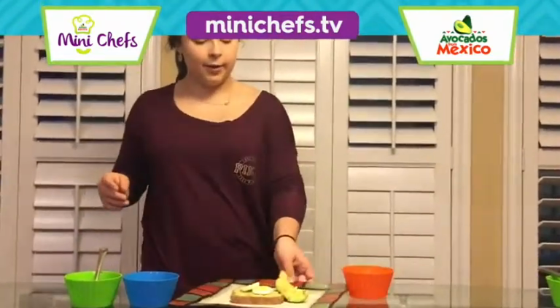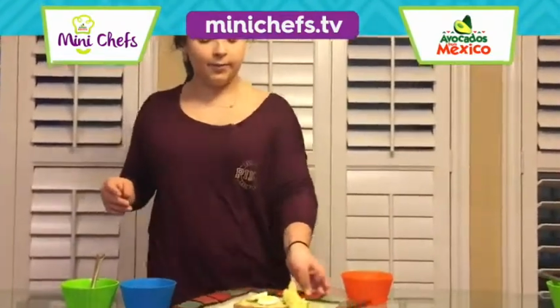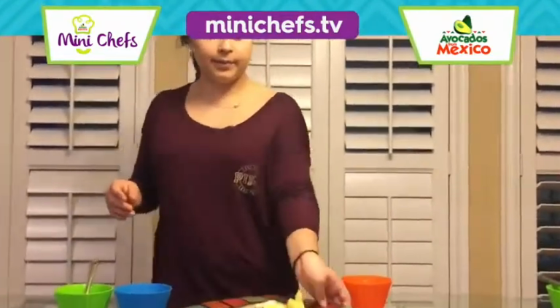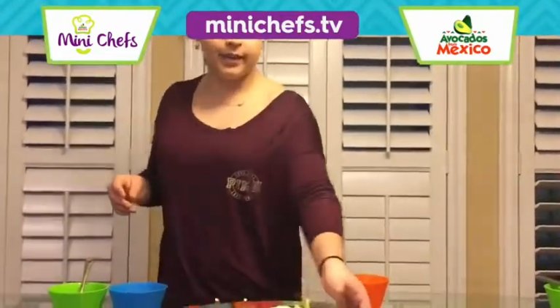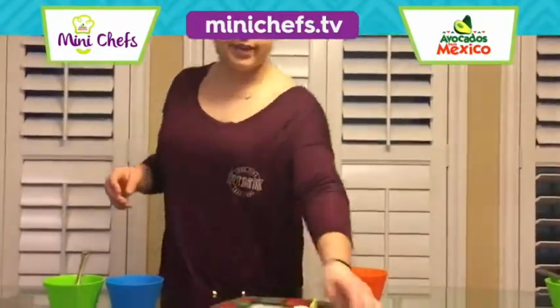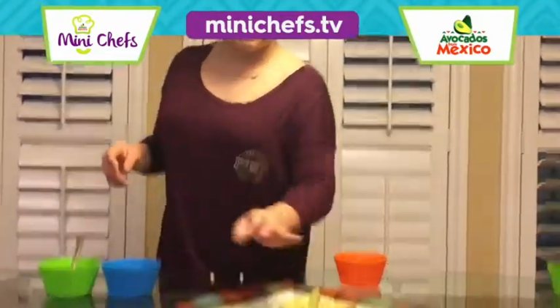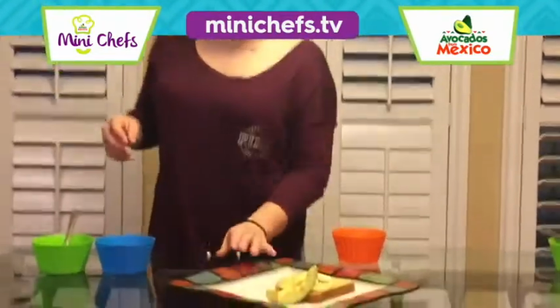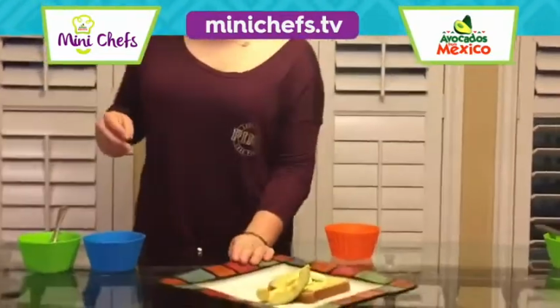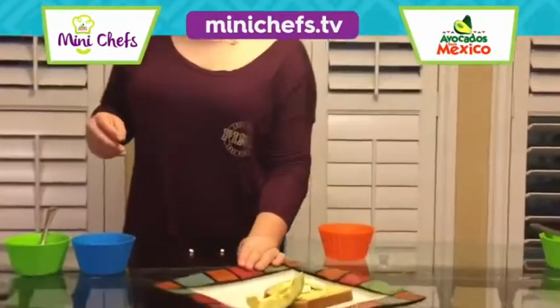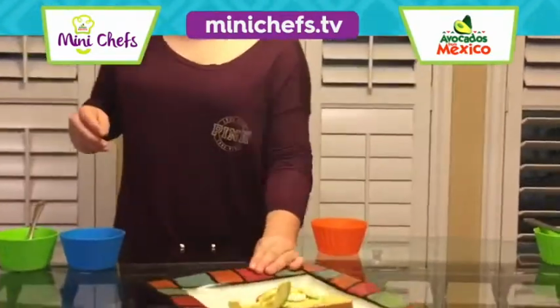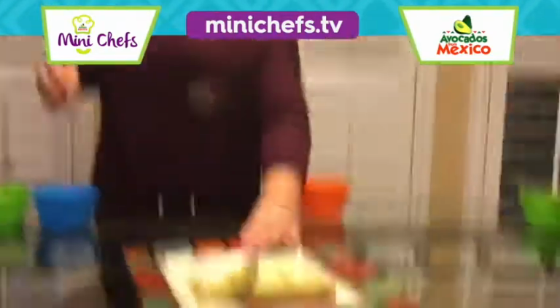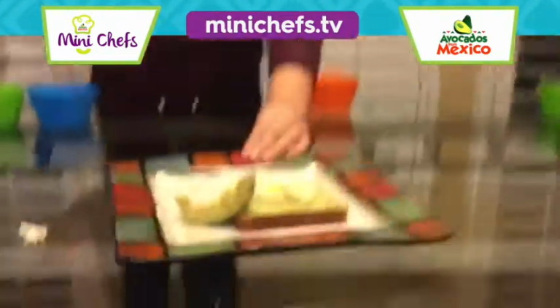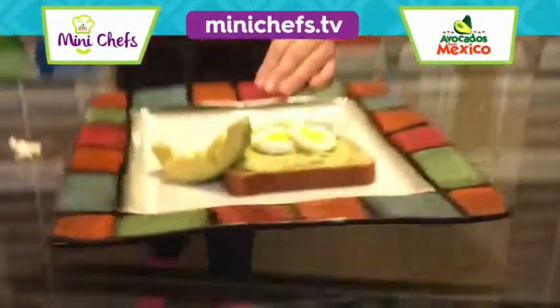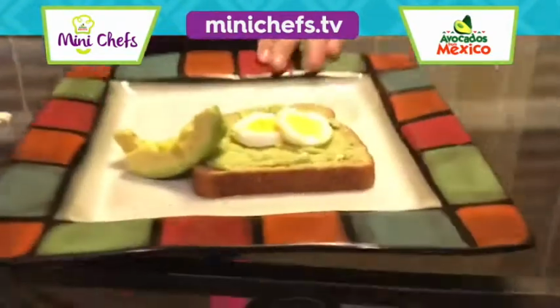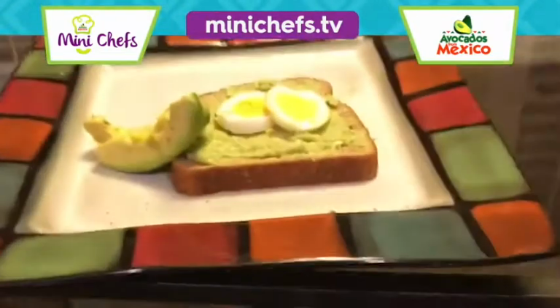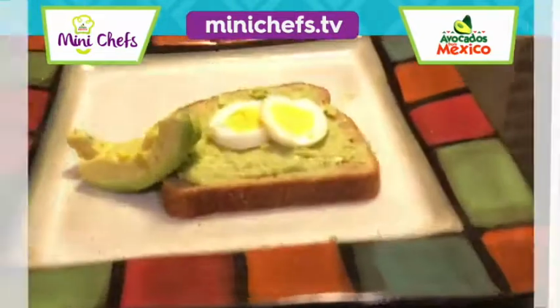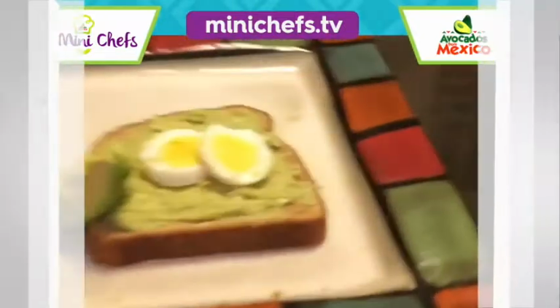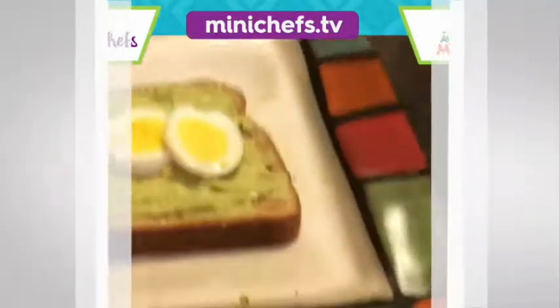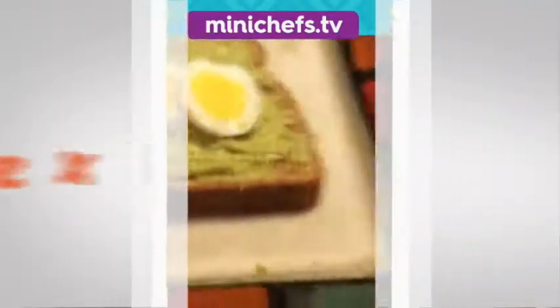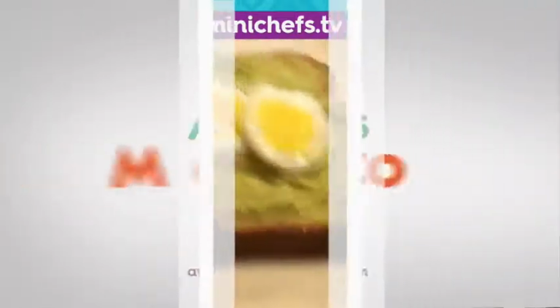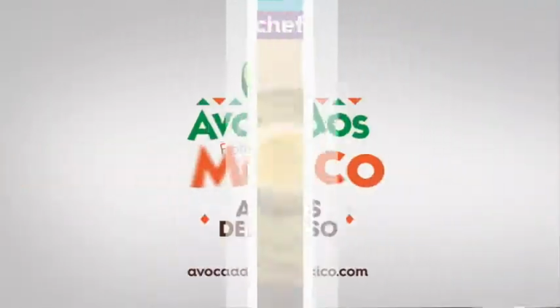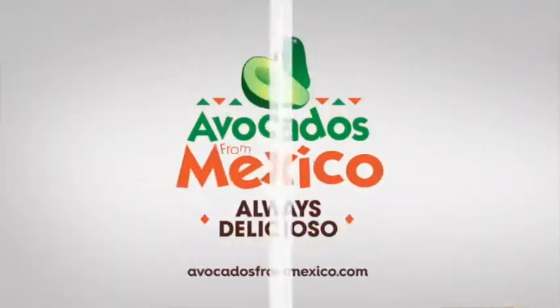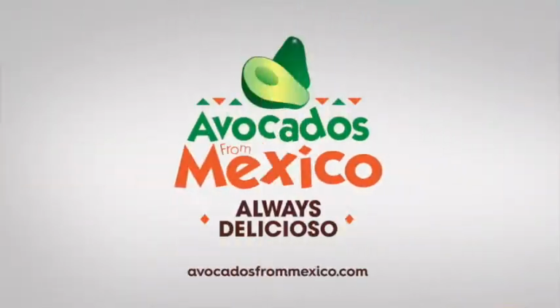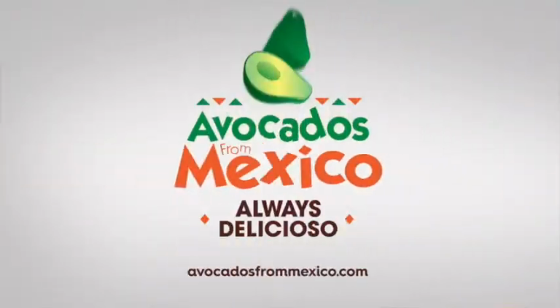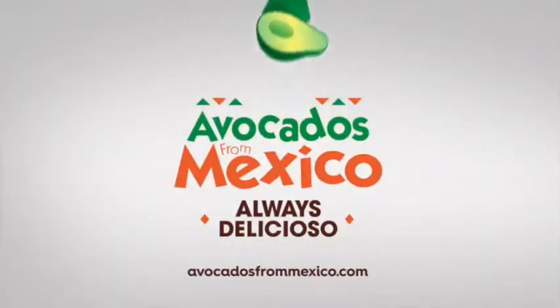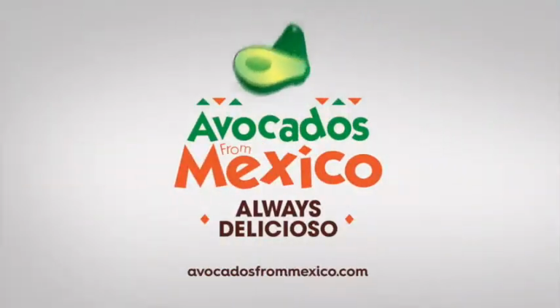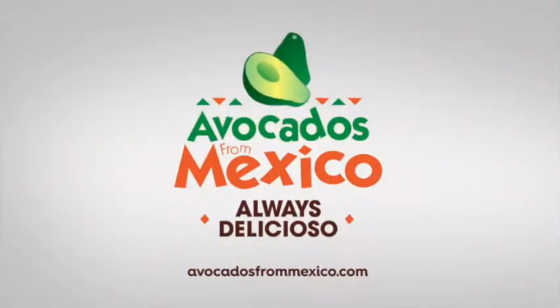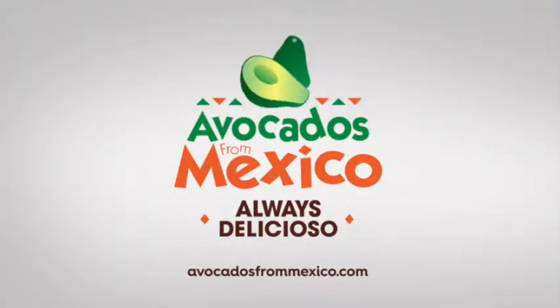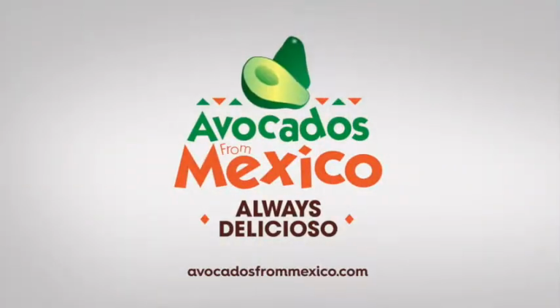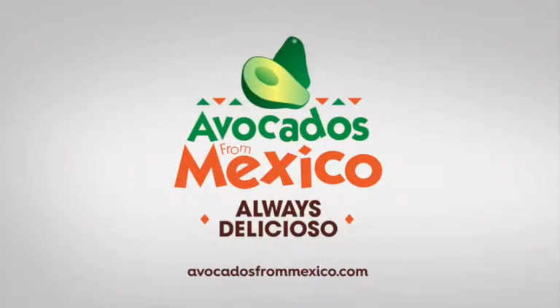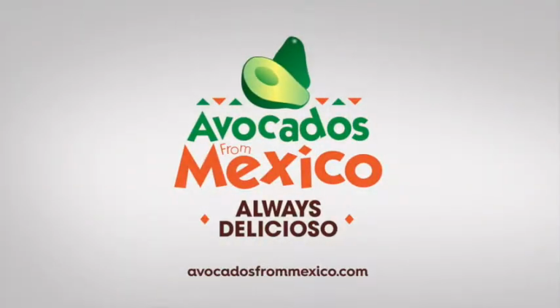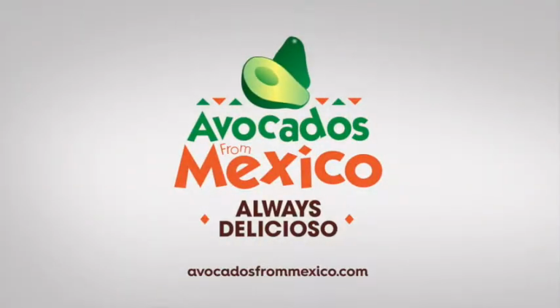So there you have it, avocado egg toast. Avocados from Mexico.